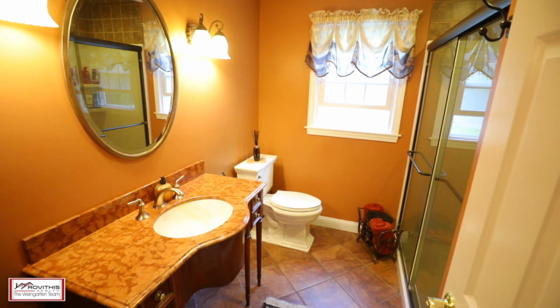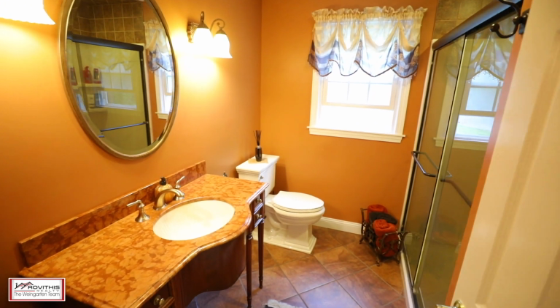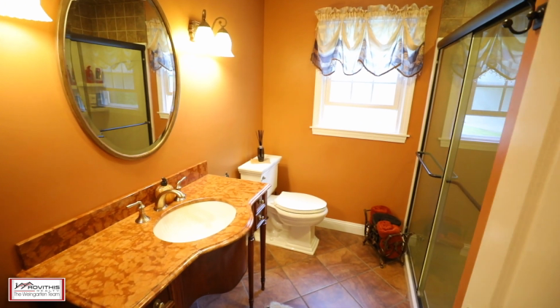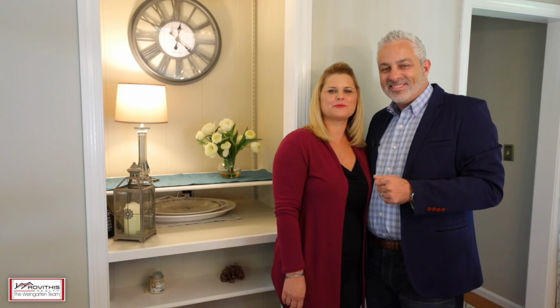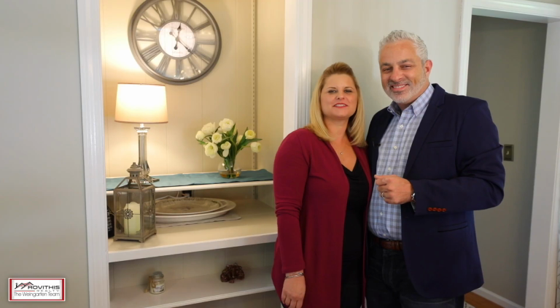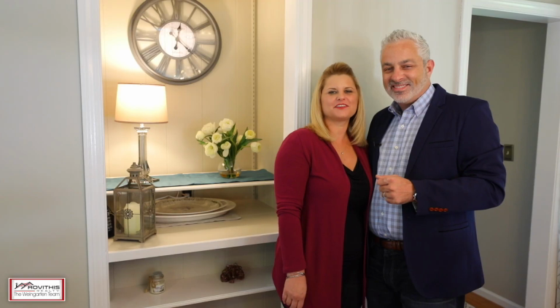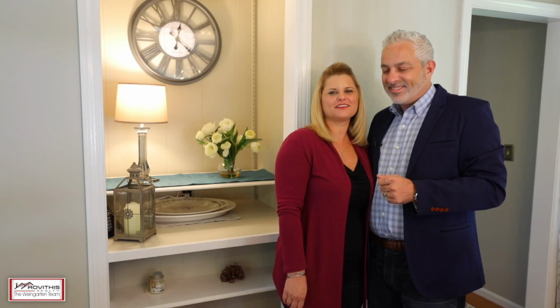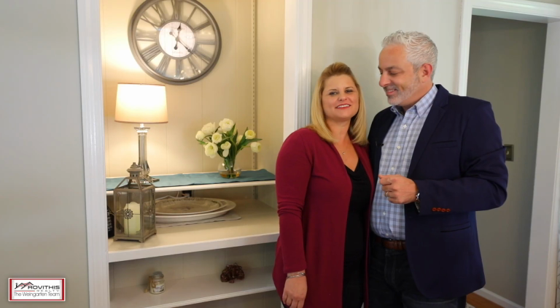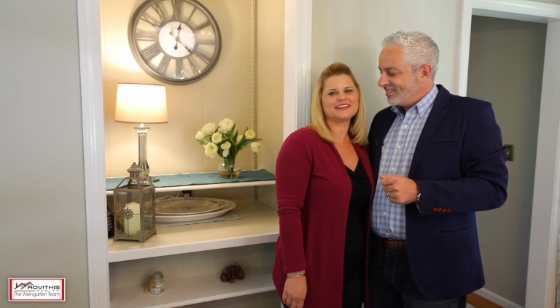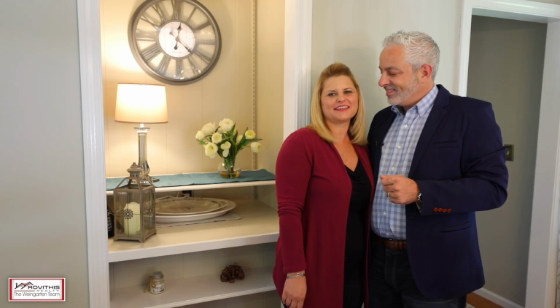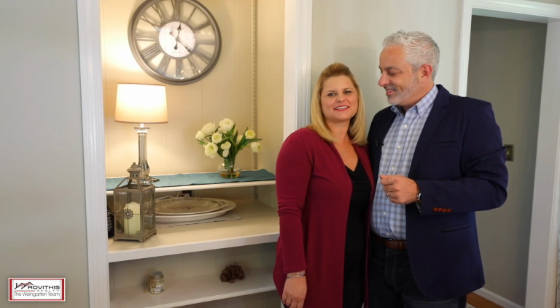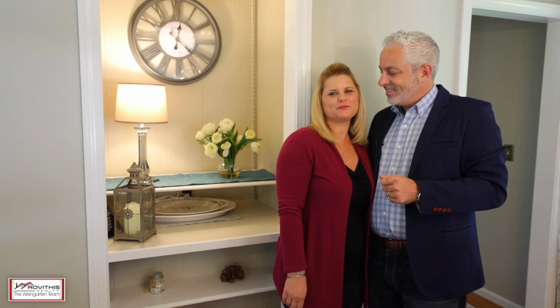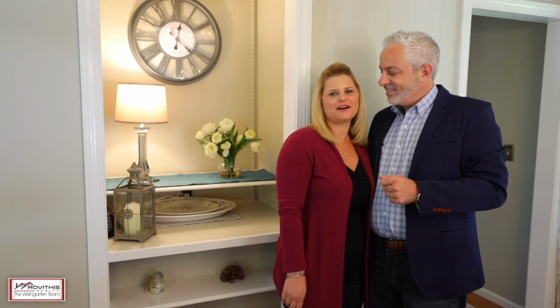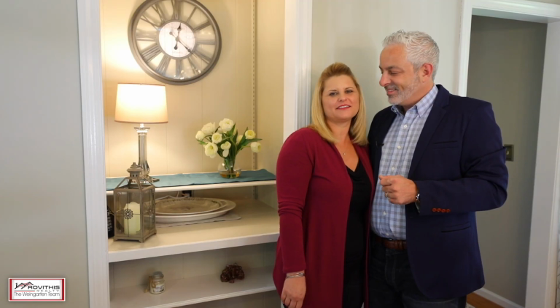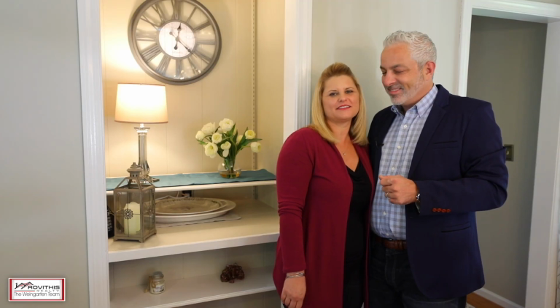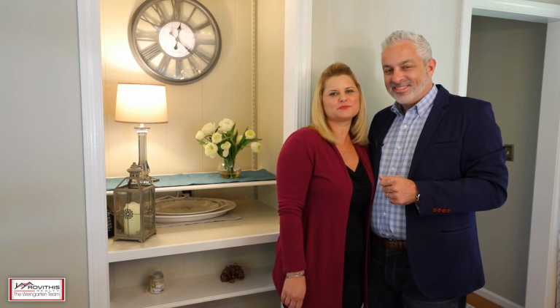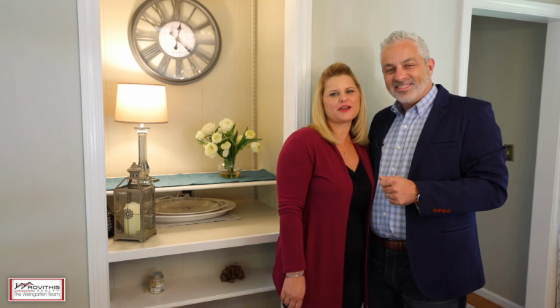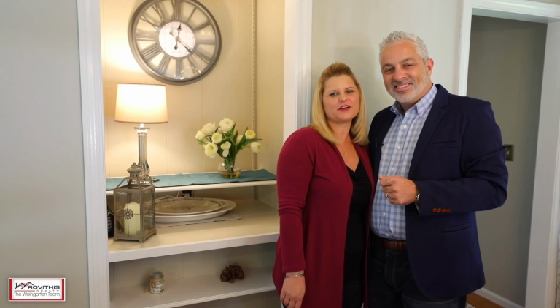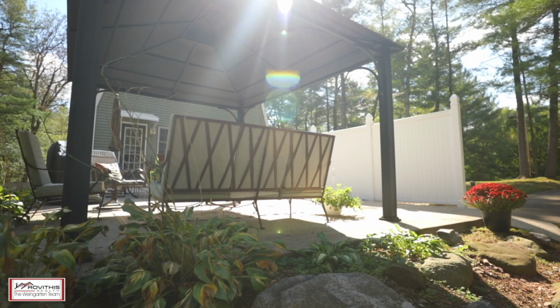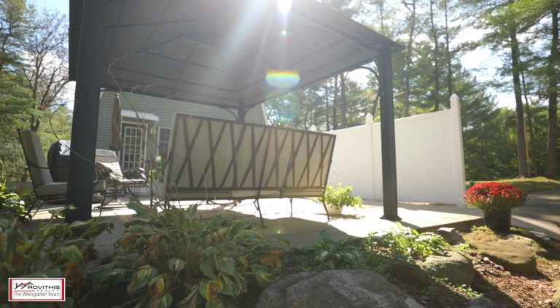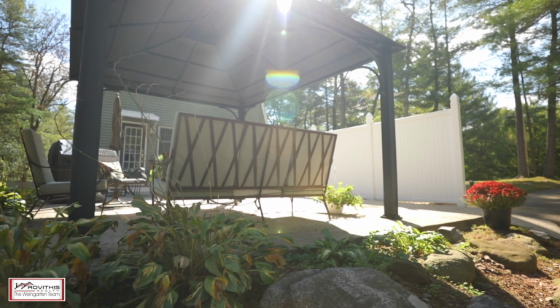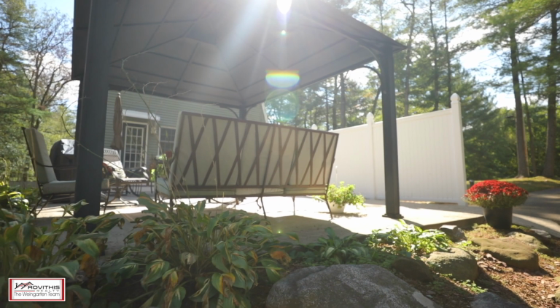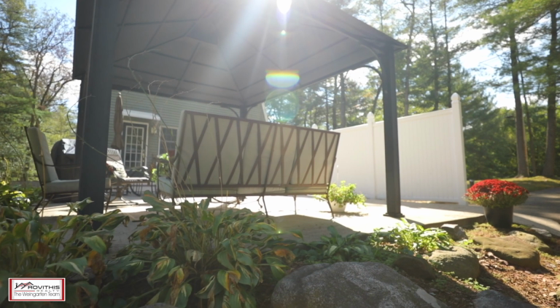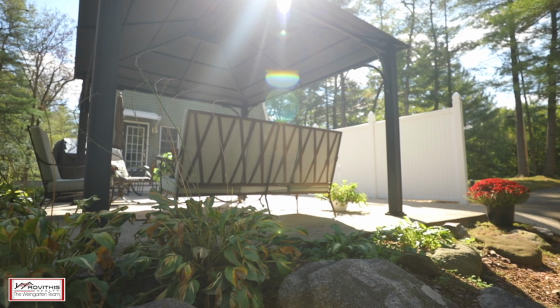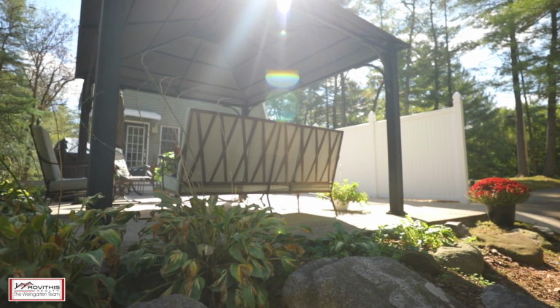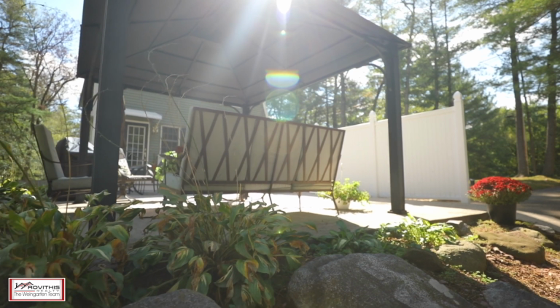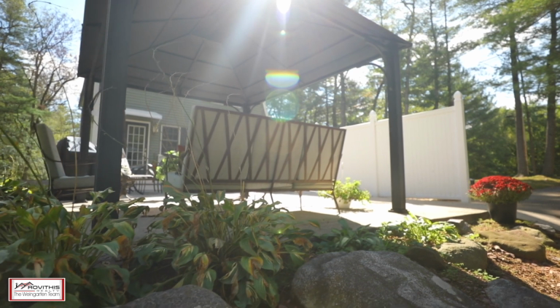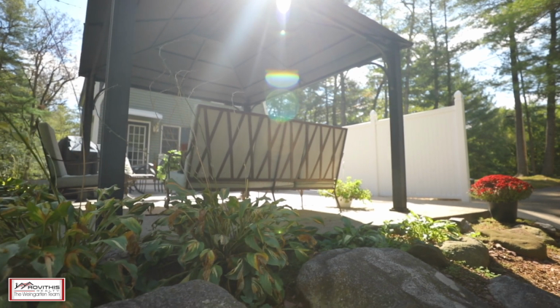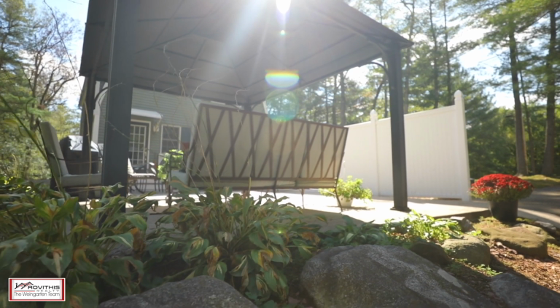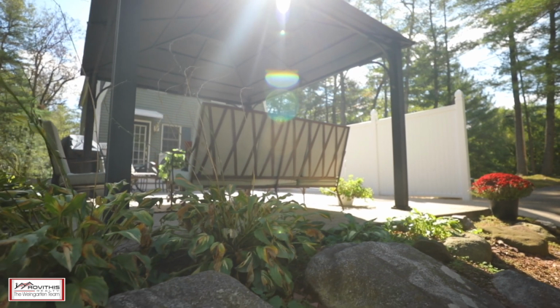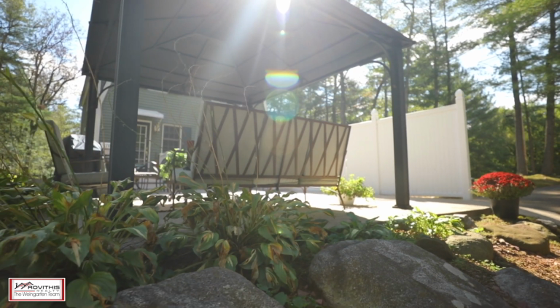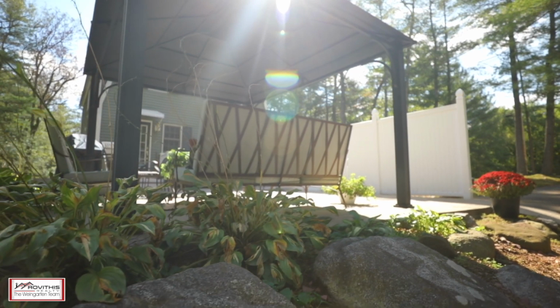Situated on a meticulously landscaped lot, this private home boasts a brand new renovated four-car garage.